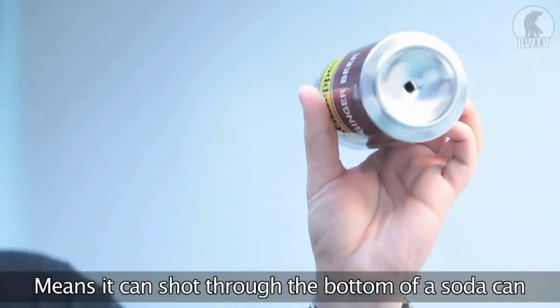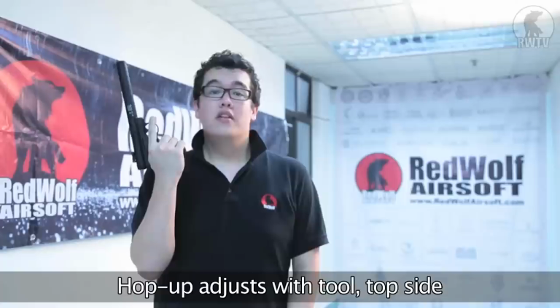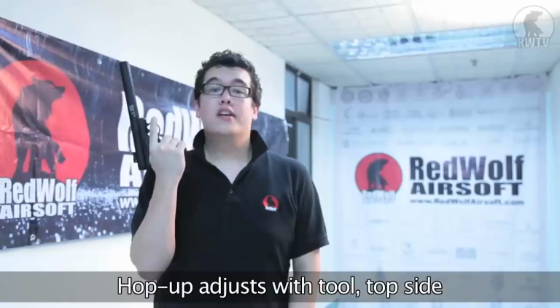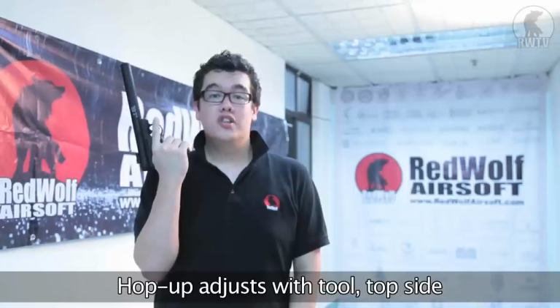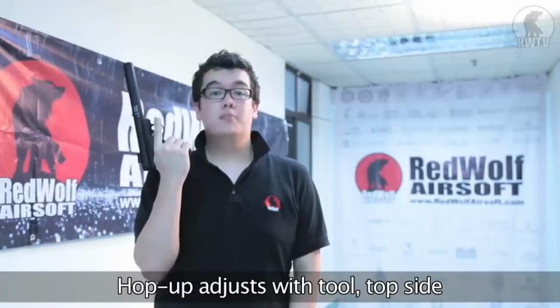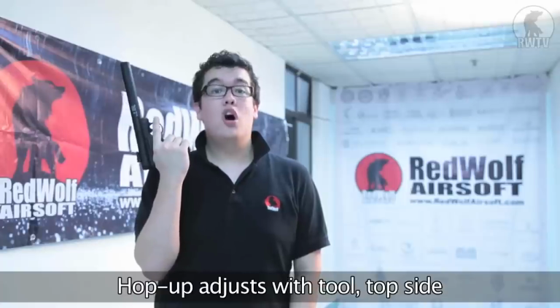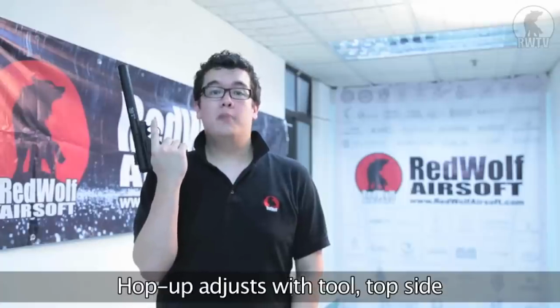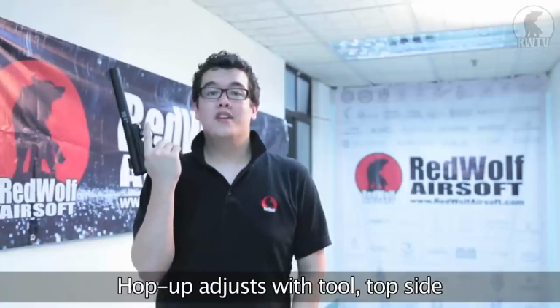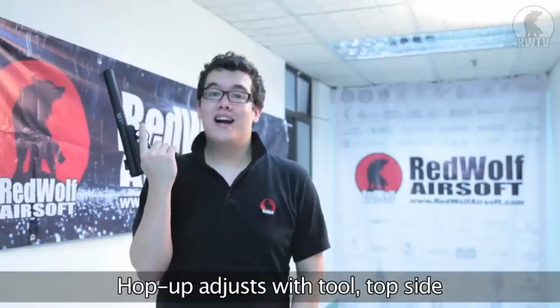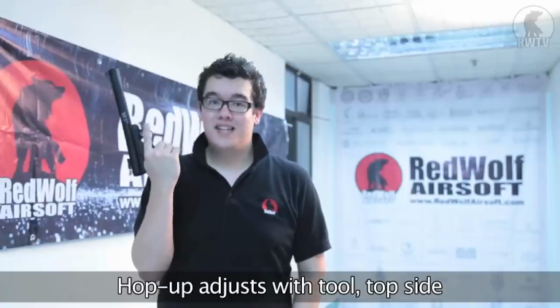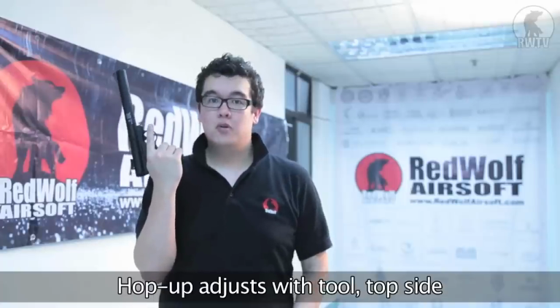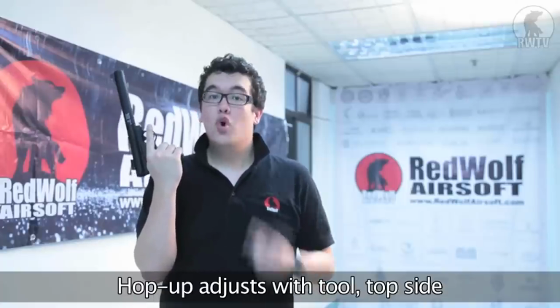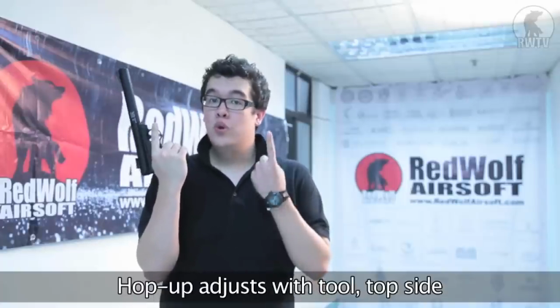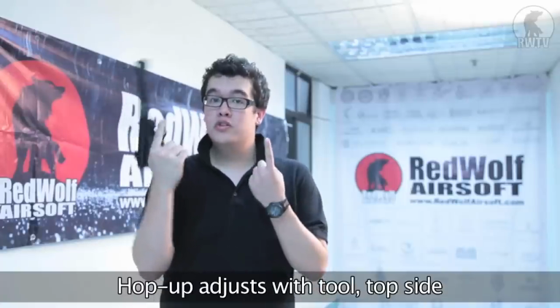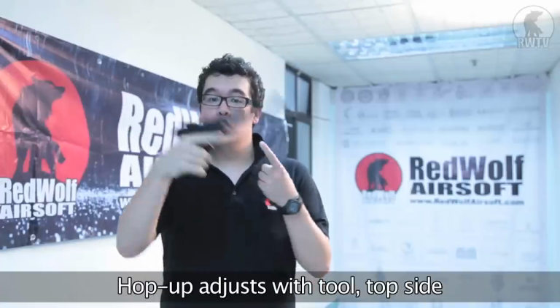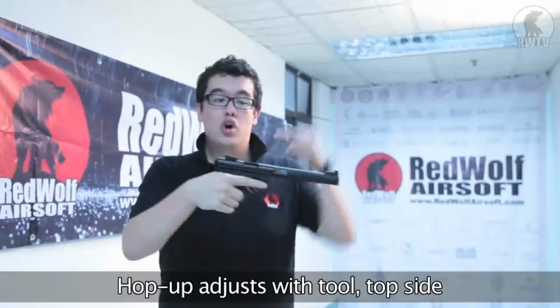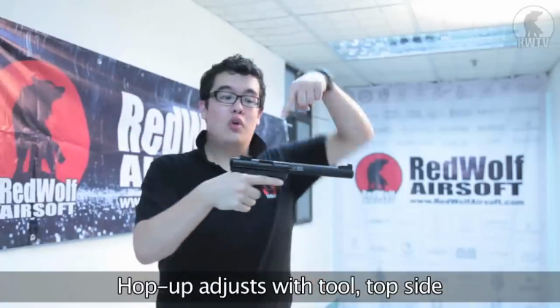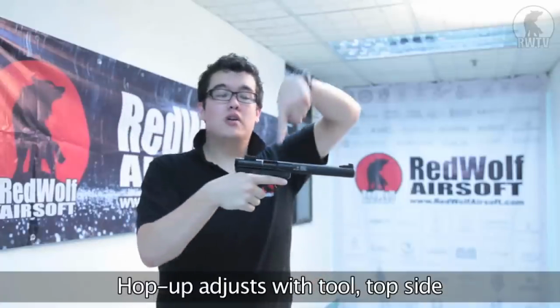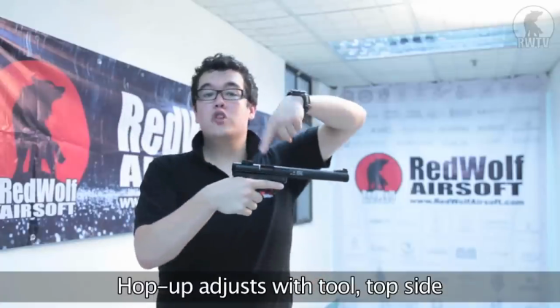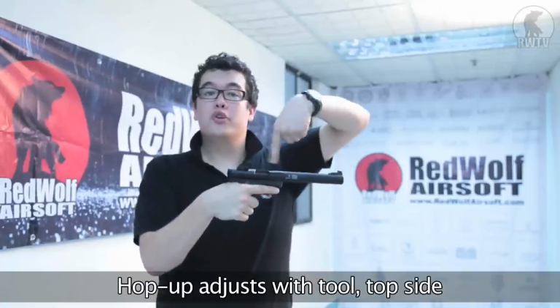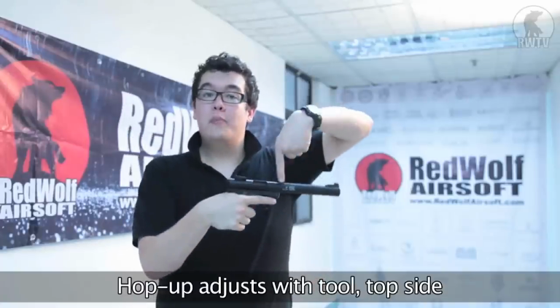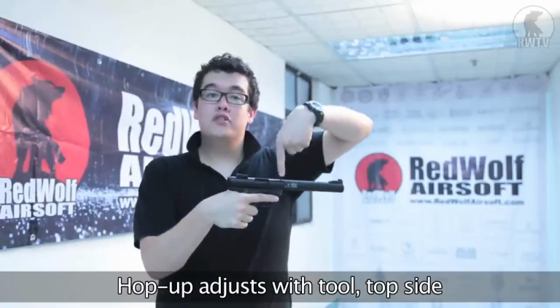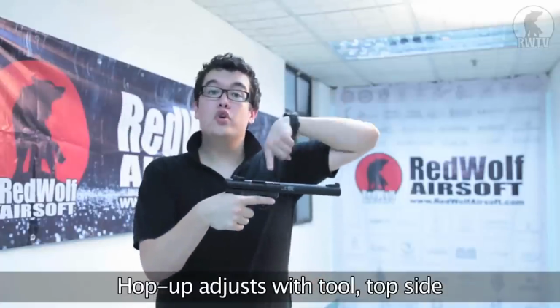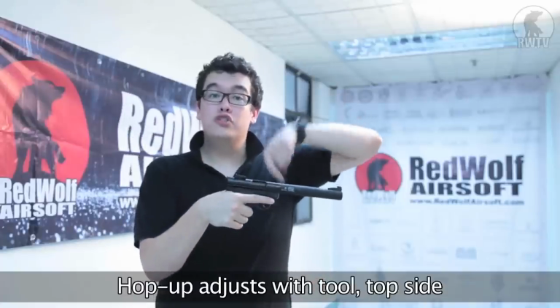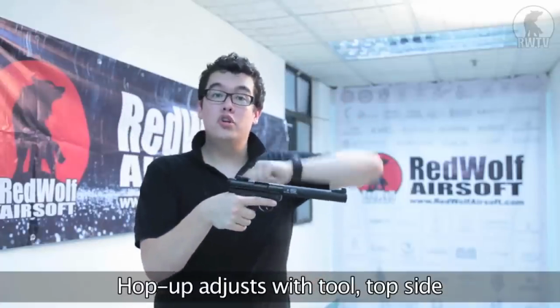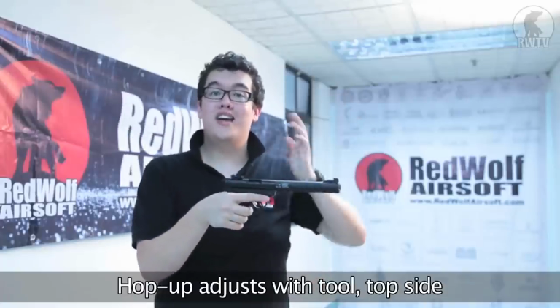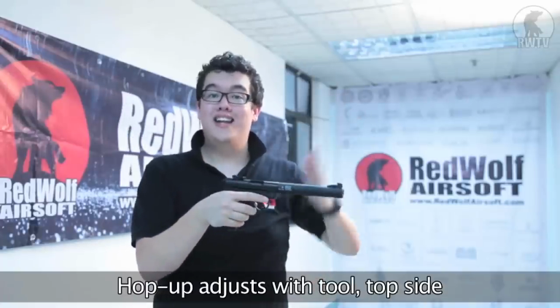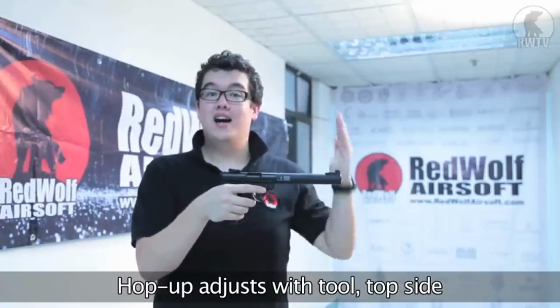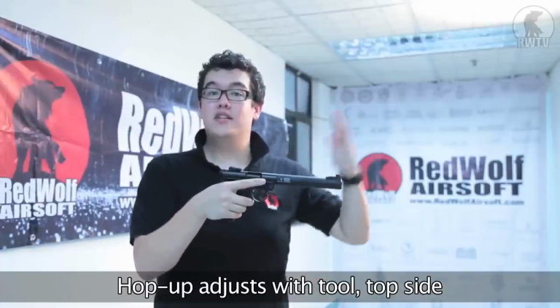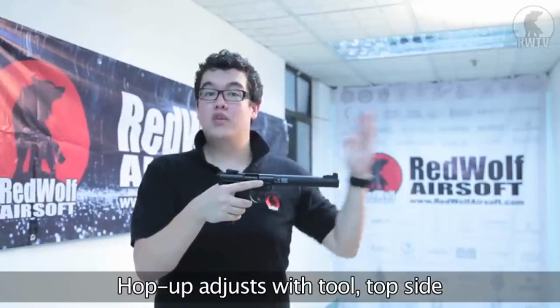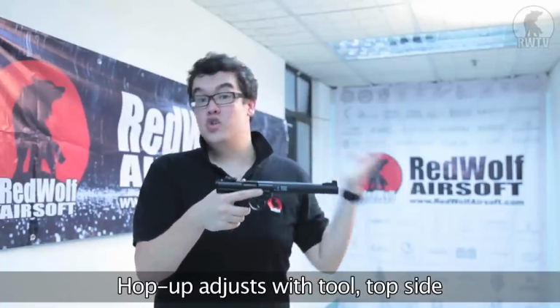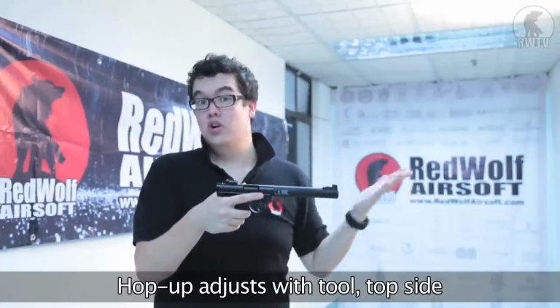The adjustable hop-up is accessible with a tool right on top of the weapon, so you can tune it to any ideal range you want.